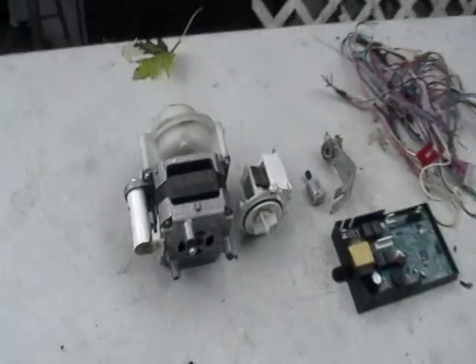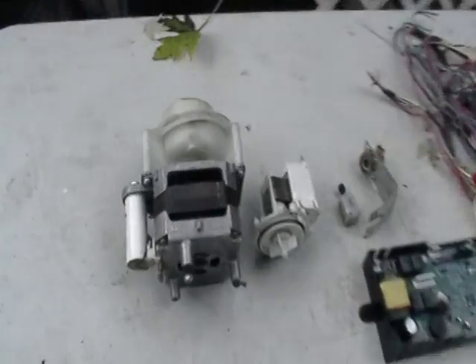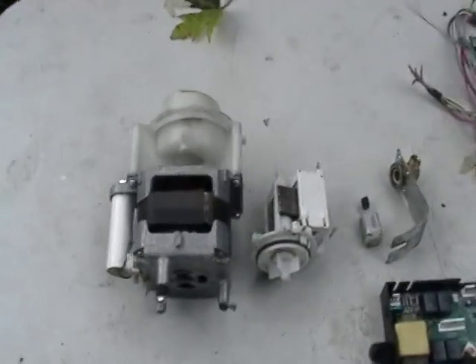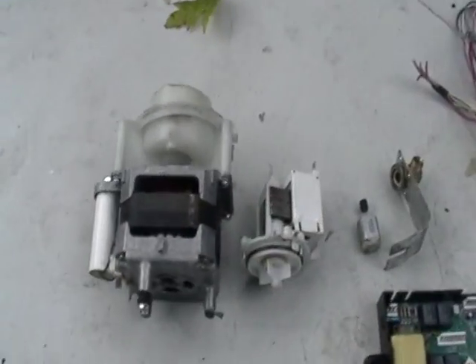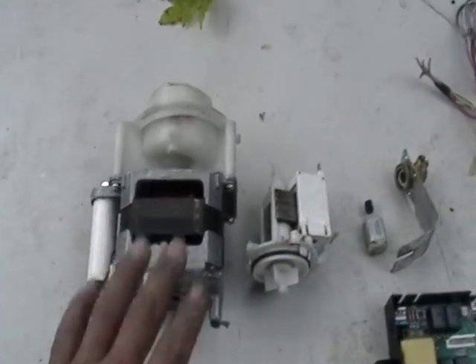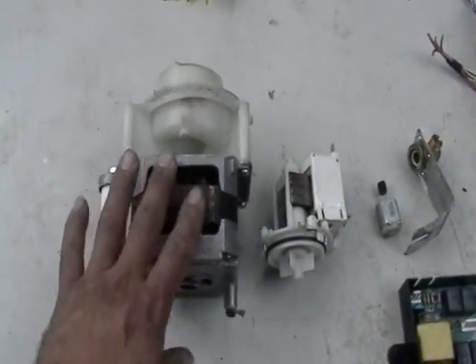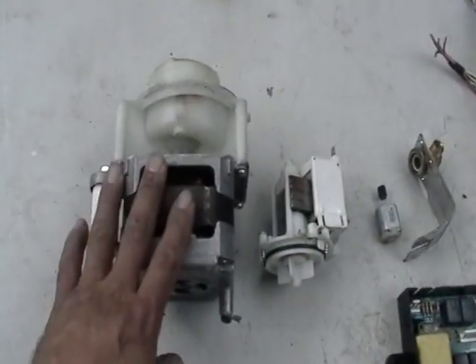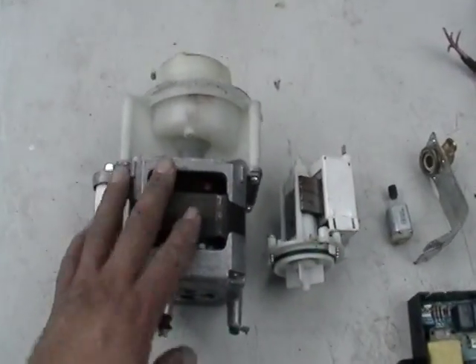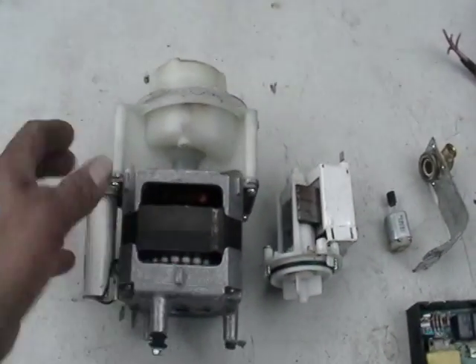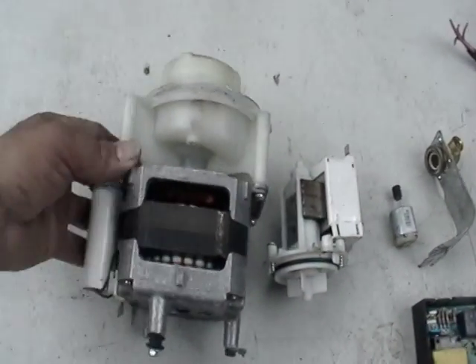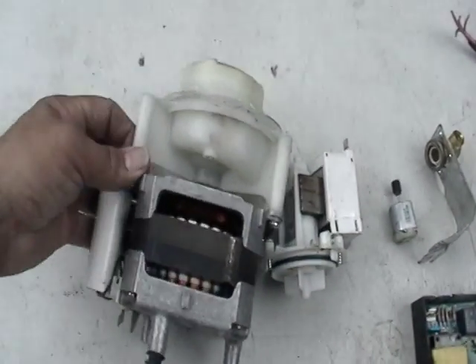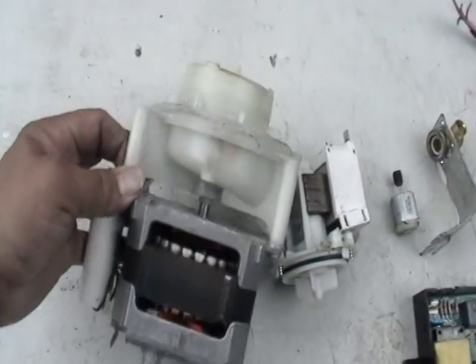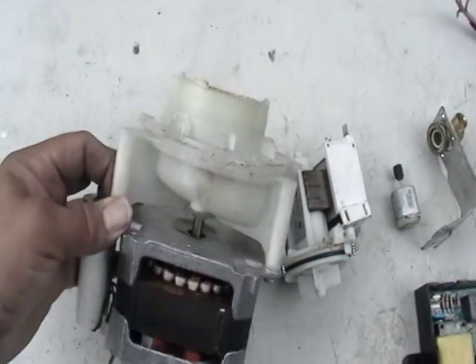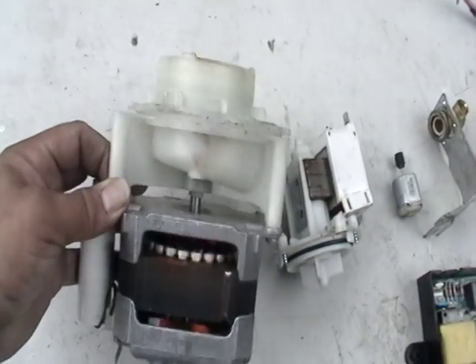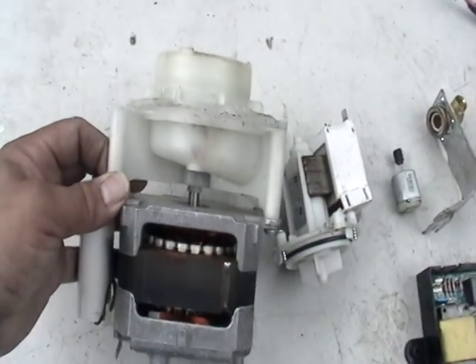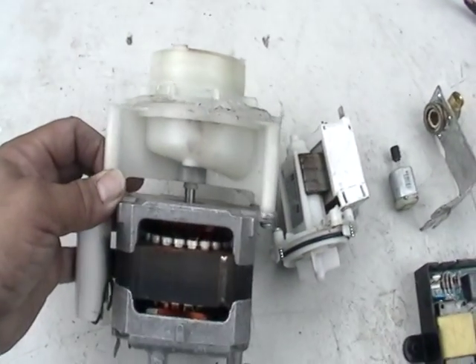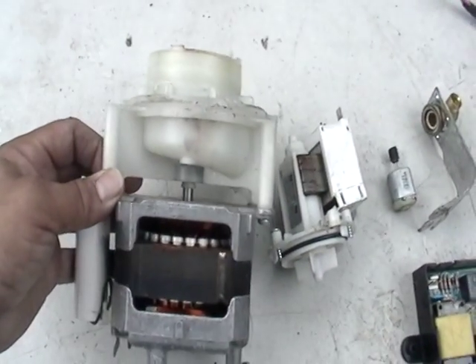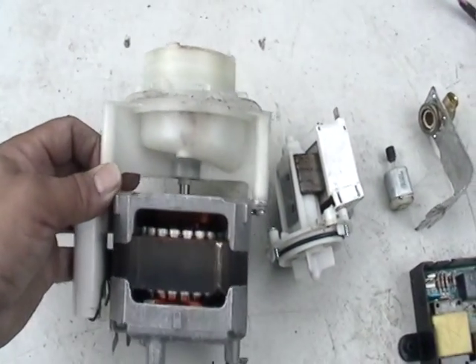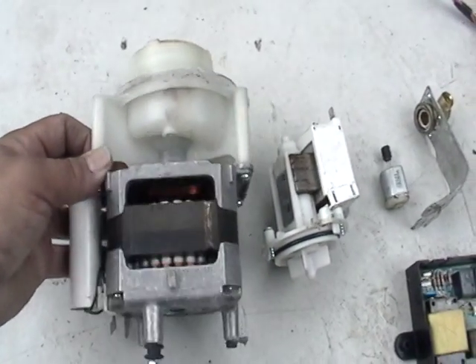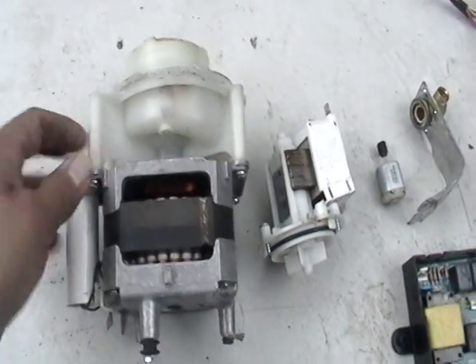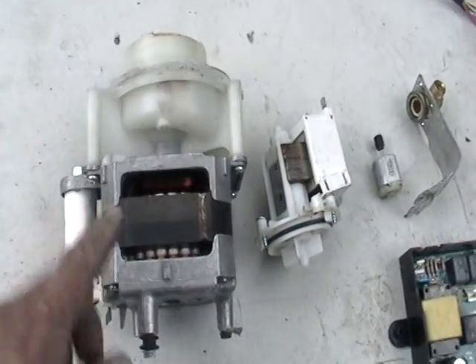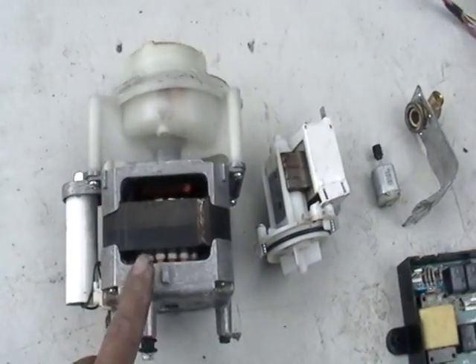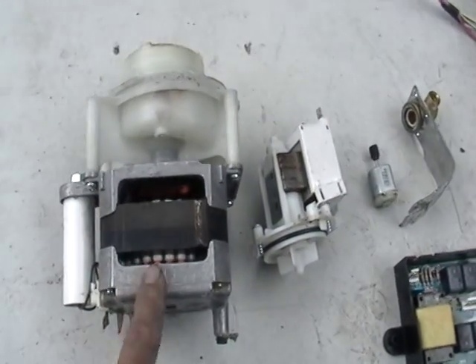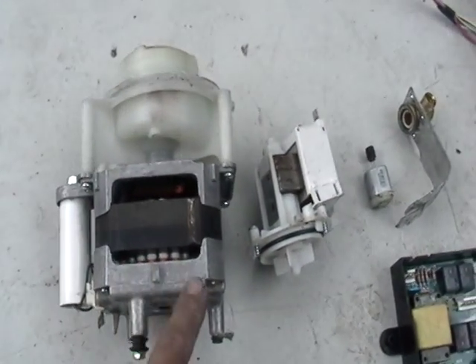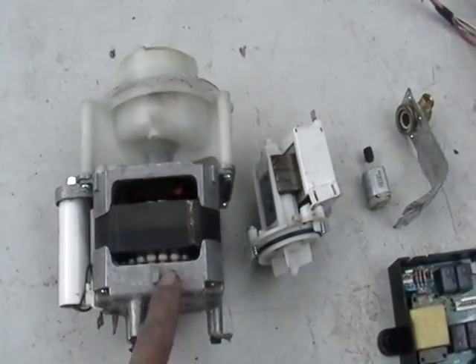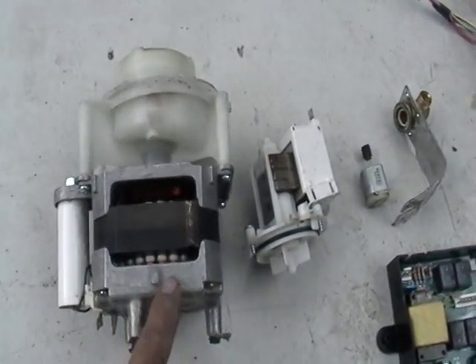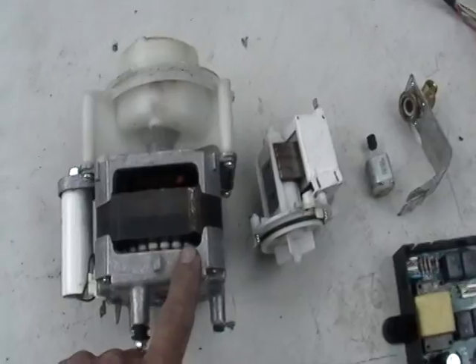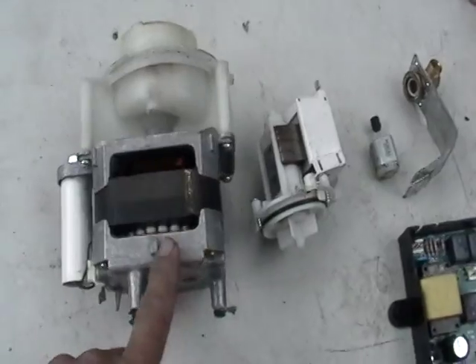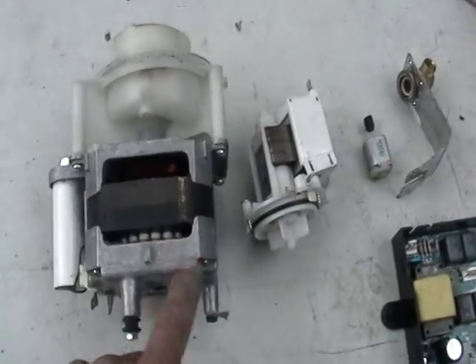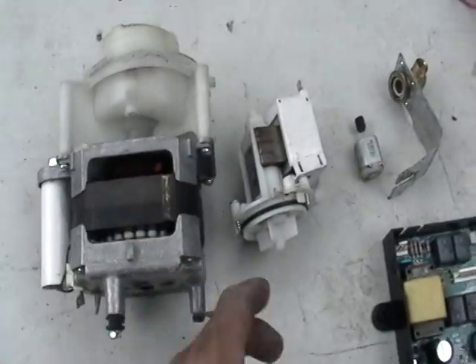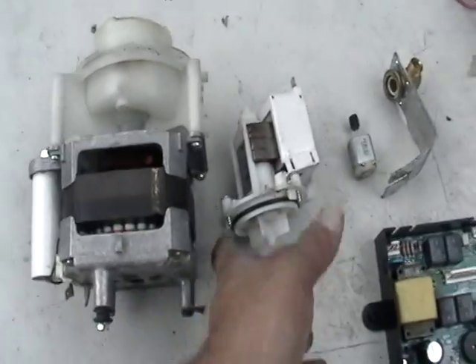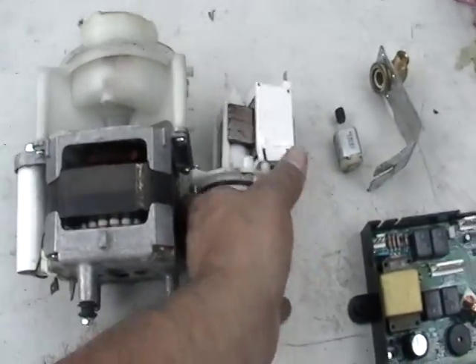Look over here, got a nice little motor, you can see the copper inside — cast aluminum. Gonna take that apart later.